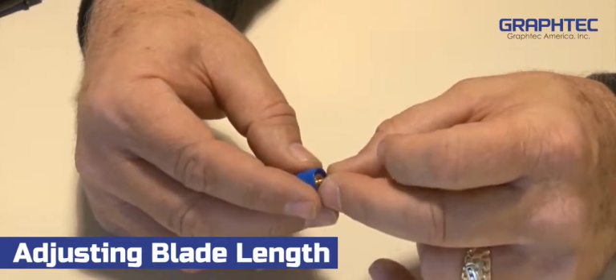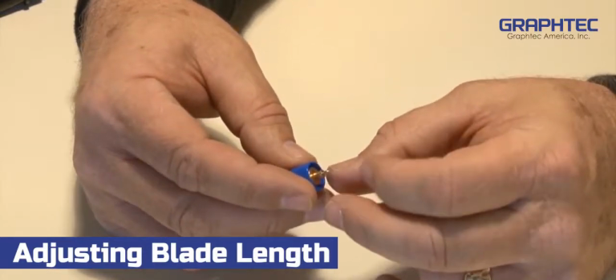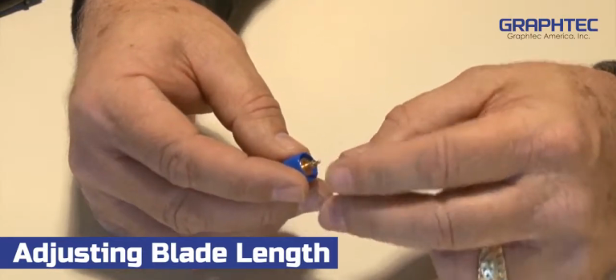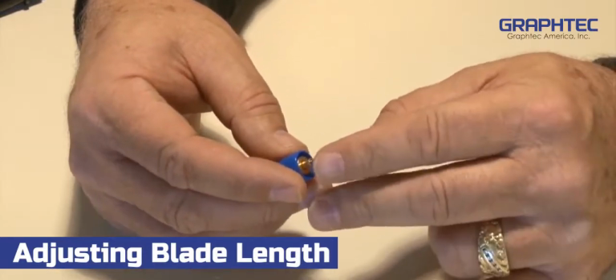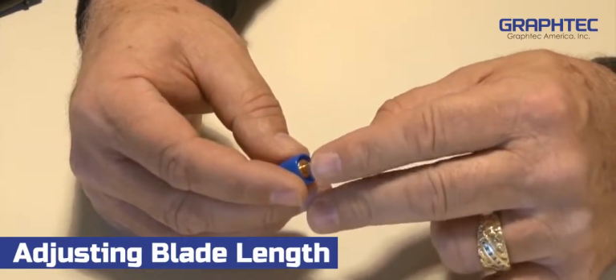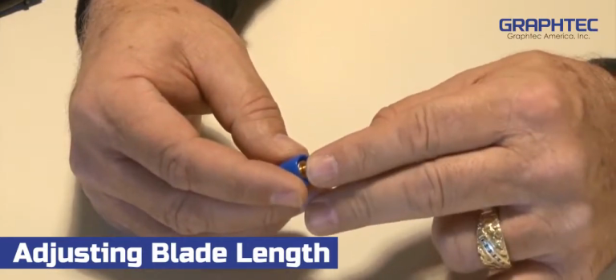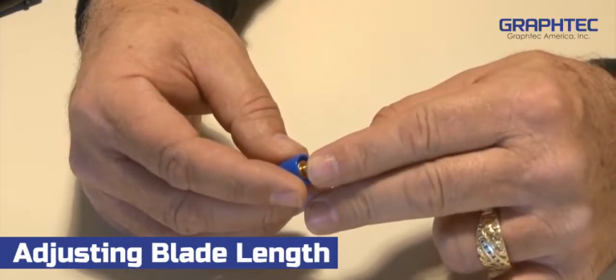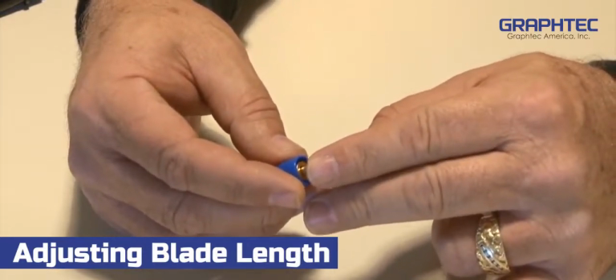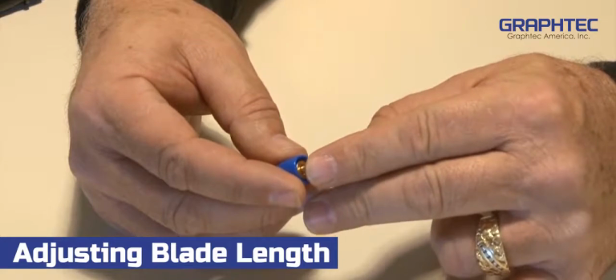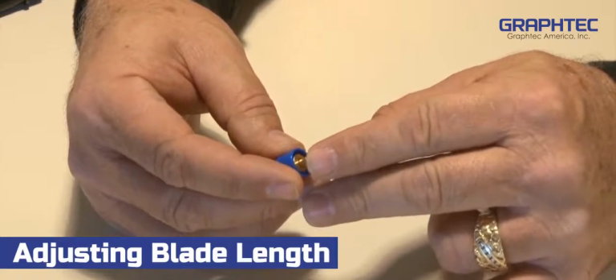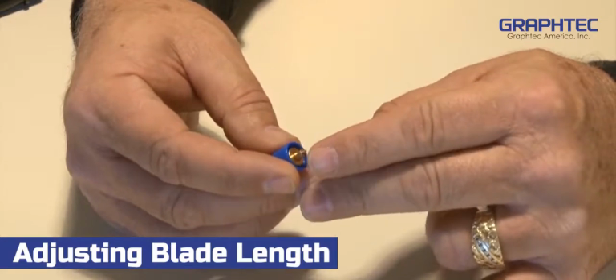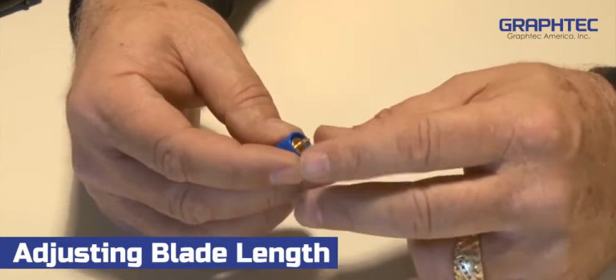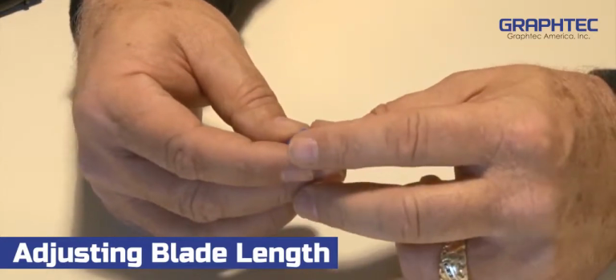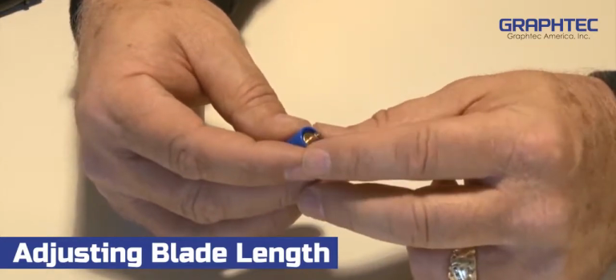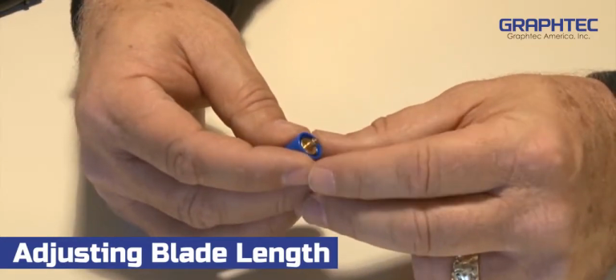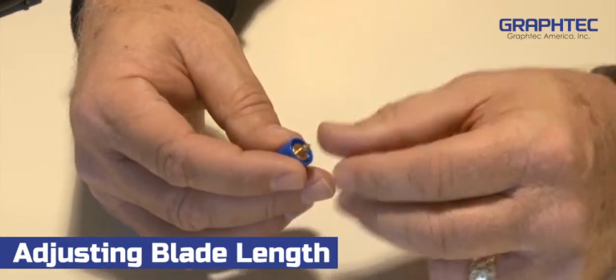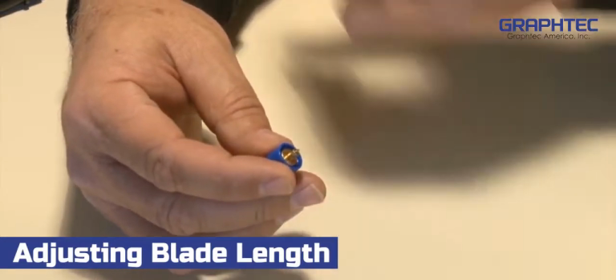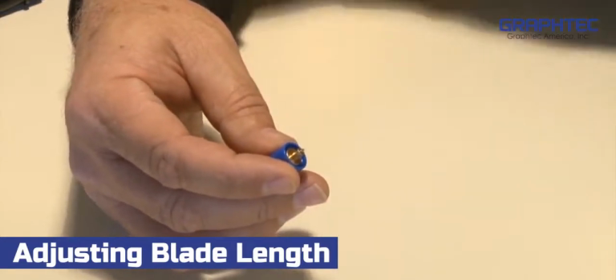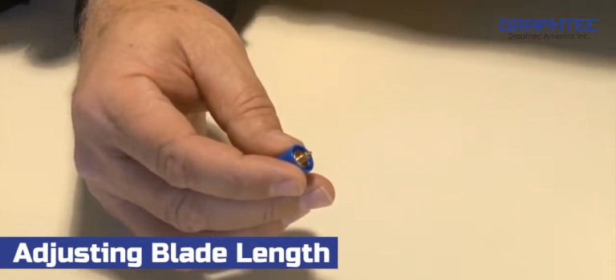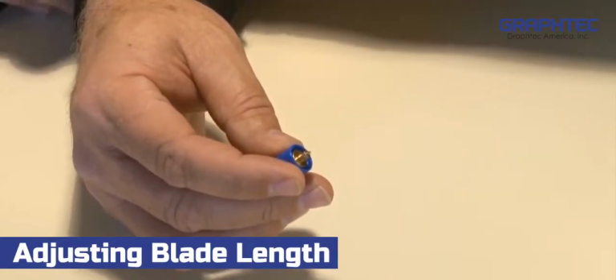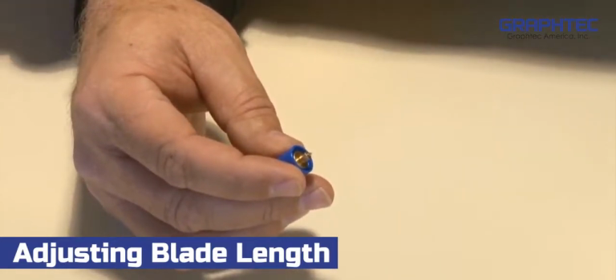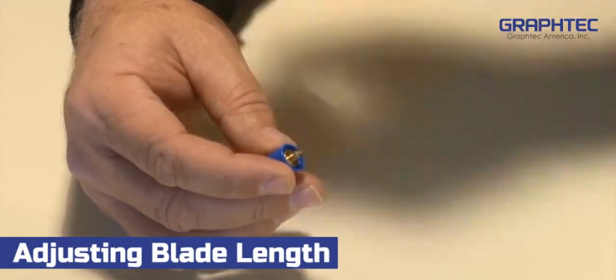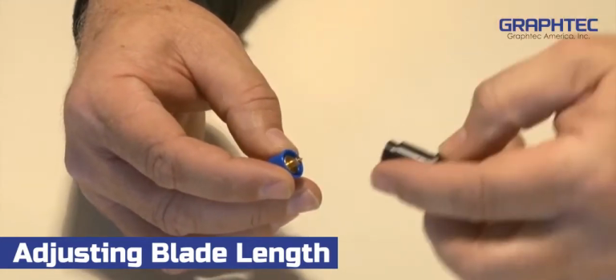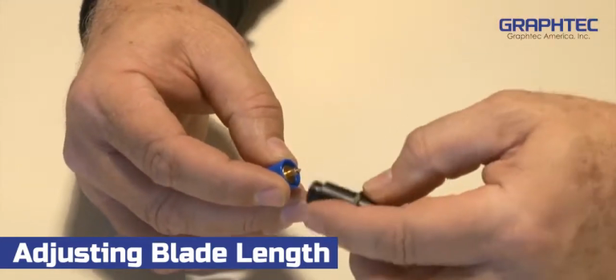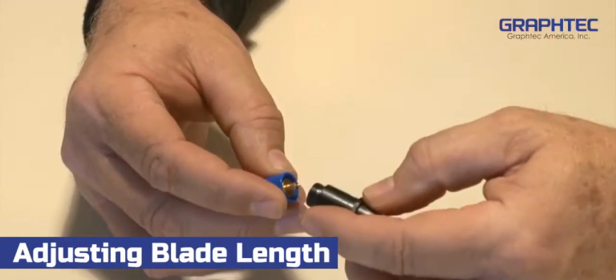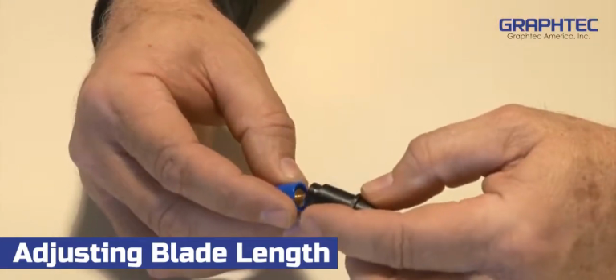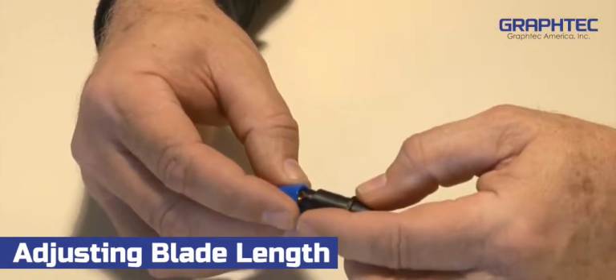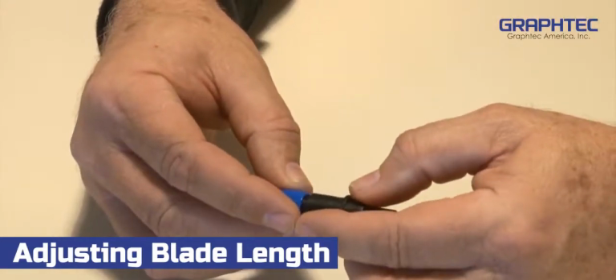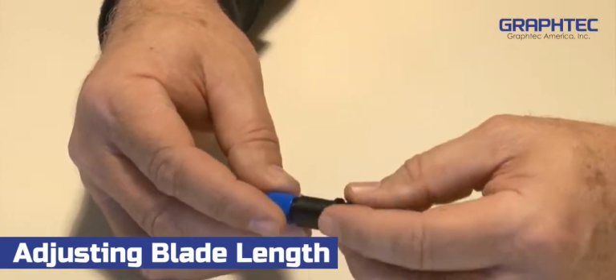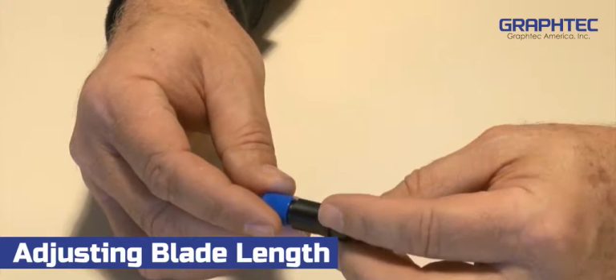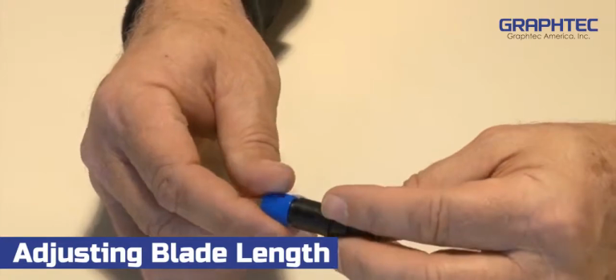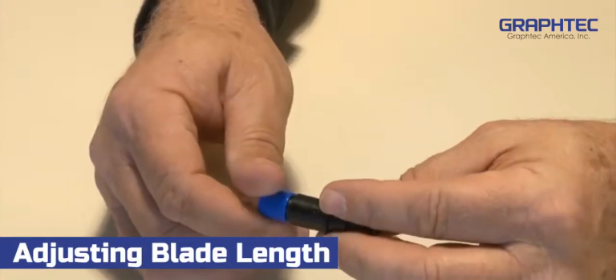Carefully press the blade into the cap to ensure that it is seated properly. Then carefully mount the cap onto the blade holder.